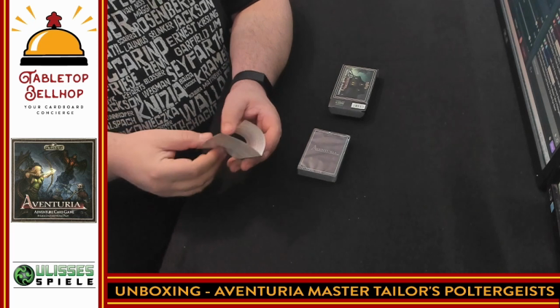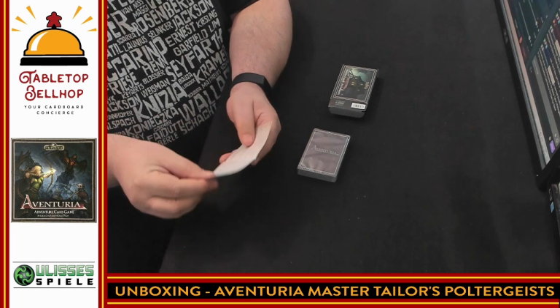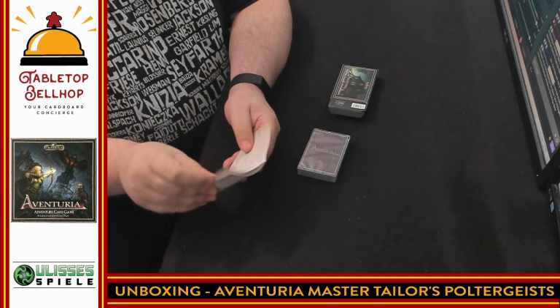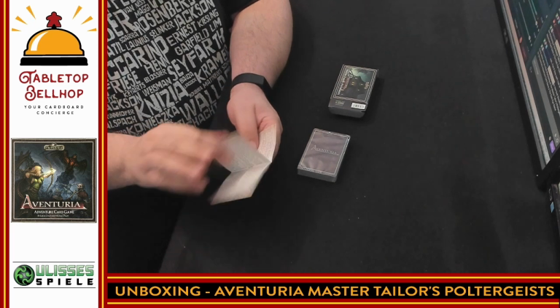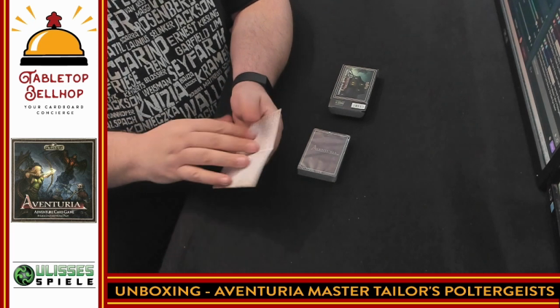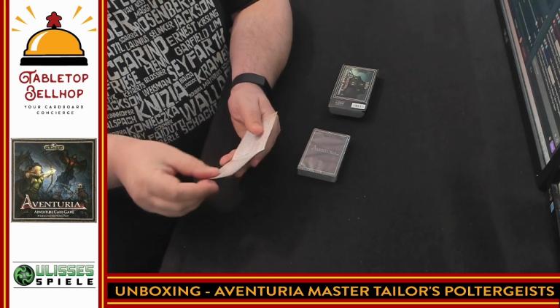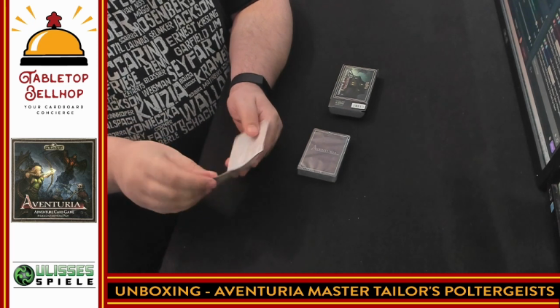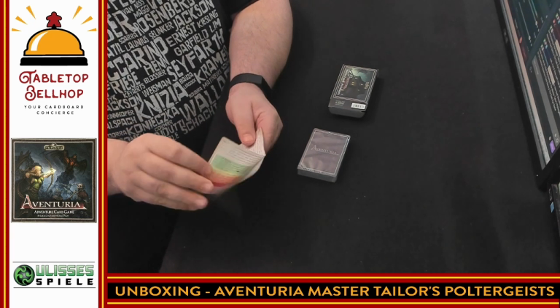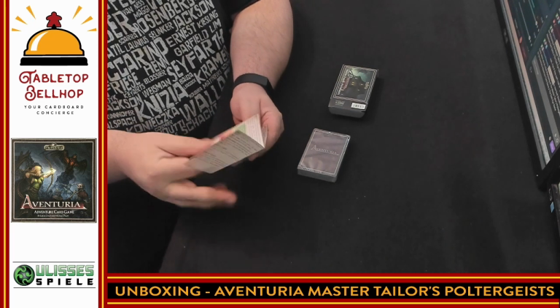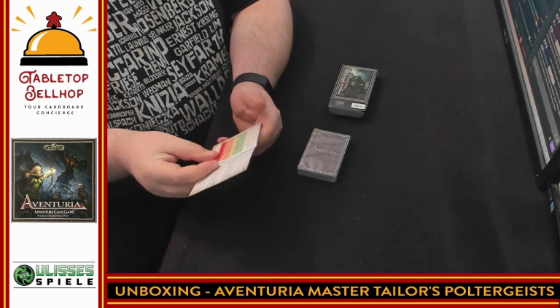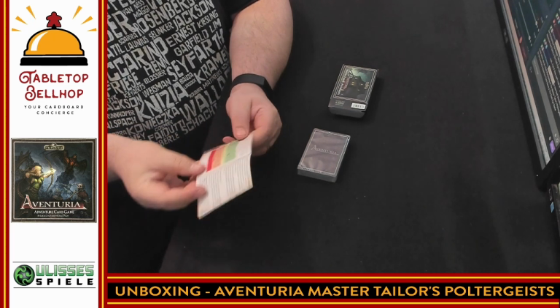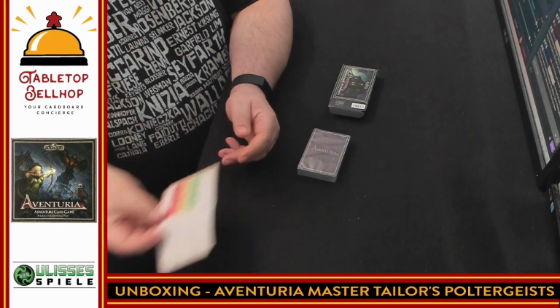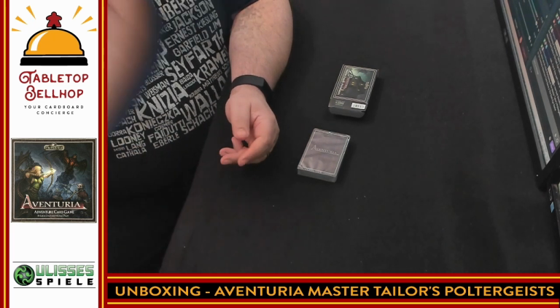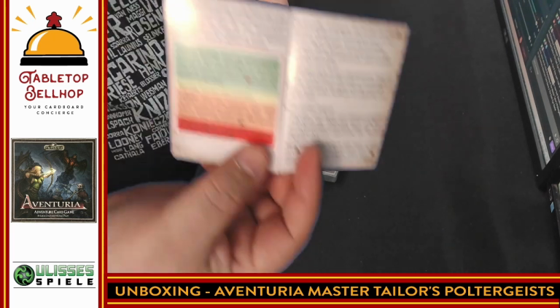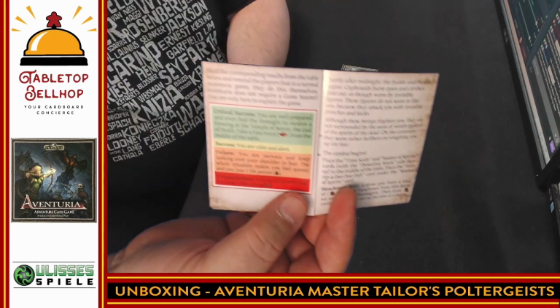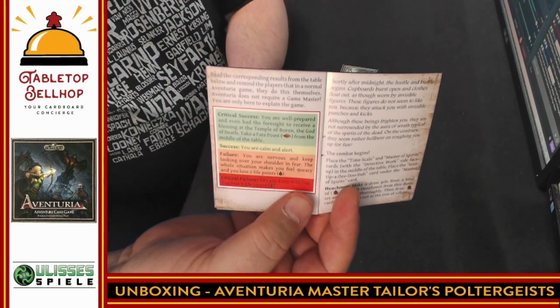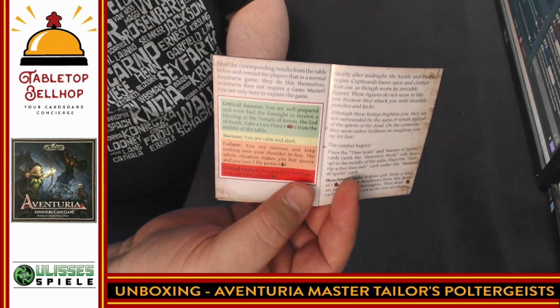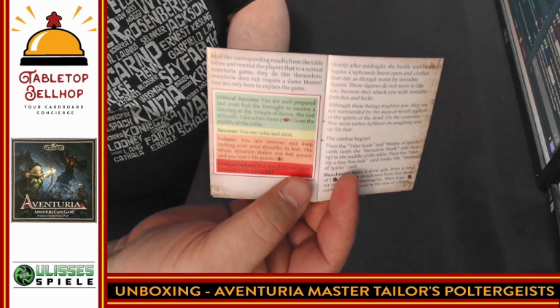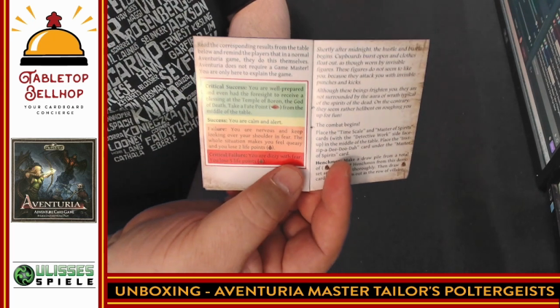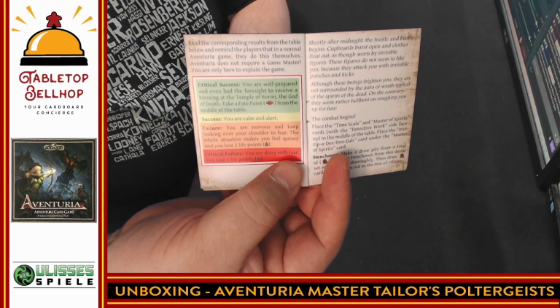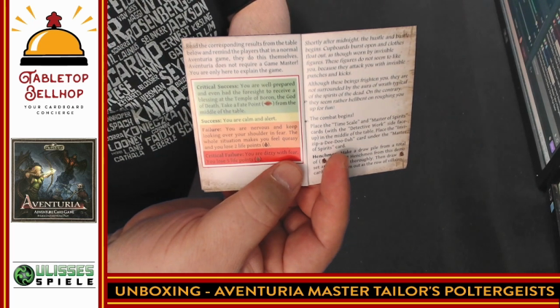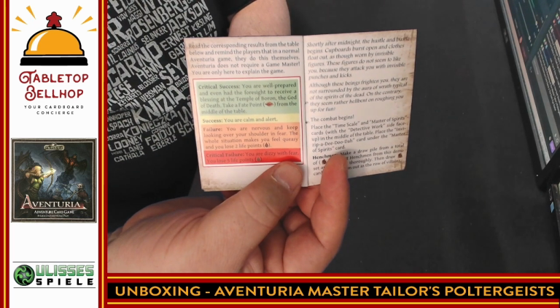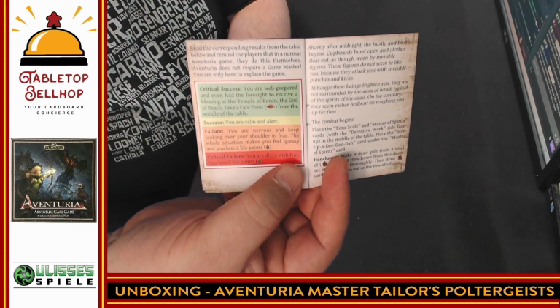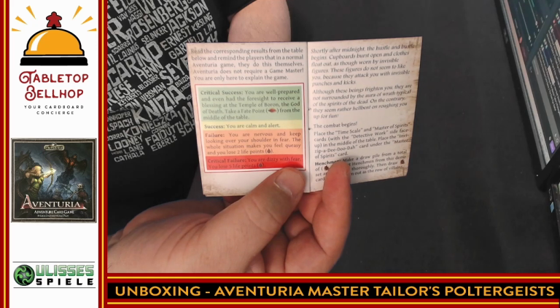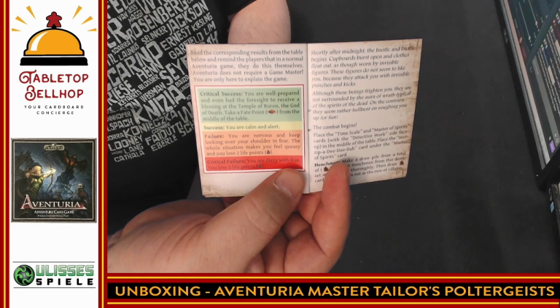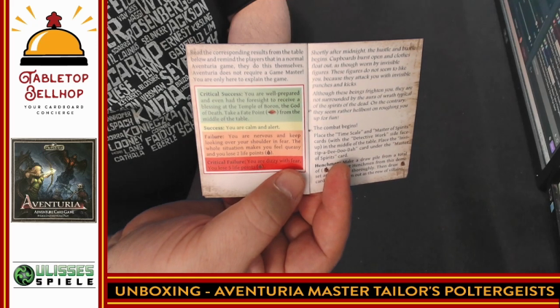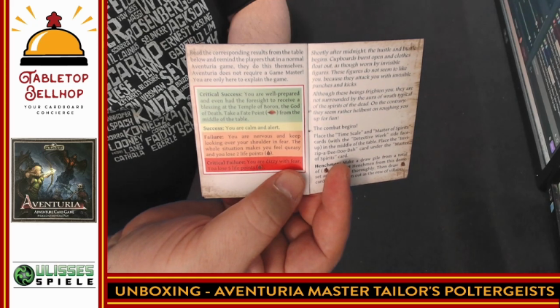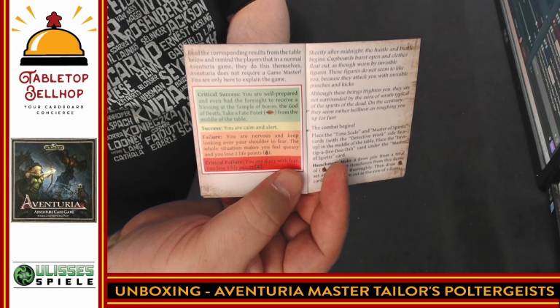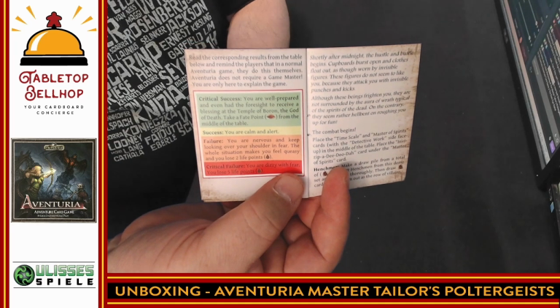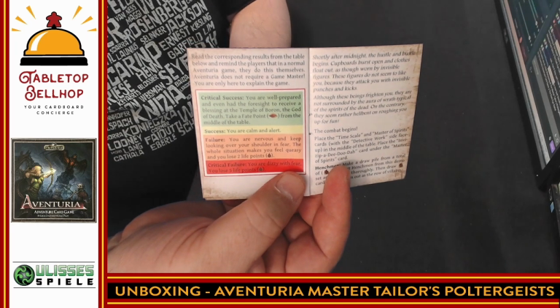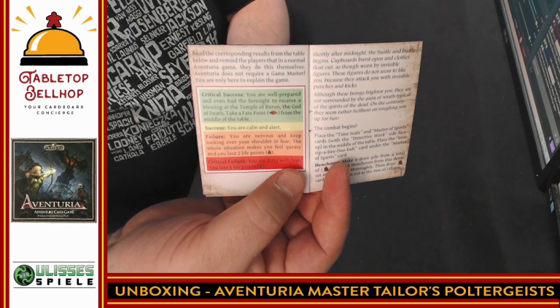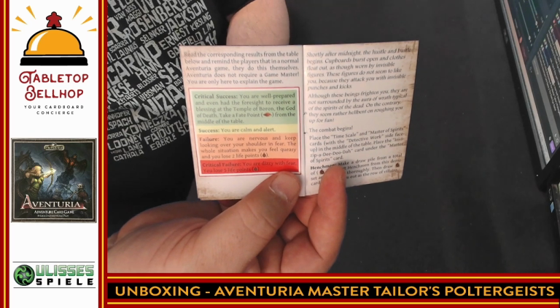The adventure obviously has at least one challenge set up like the ones that are in the core book, or the core box.